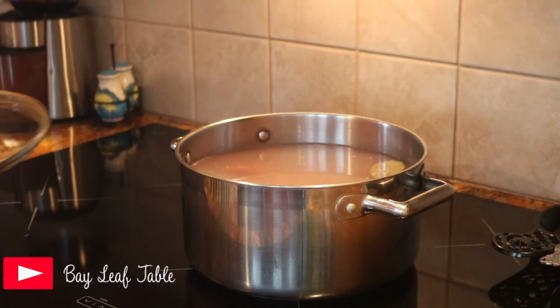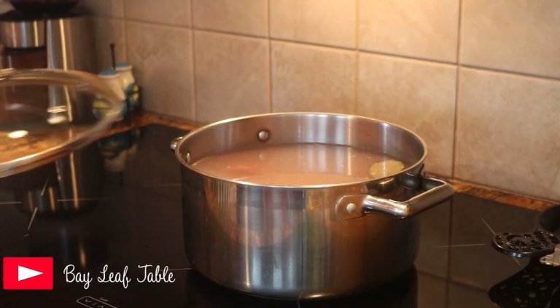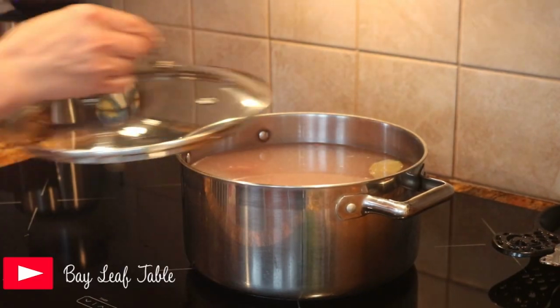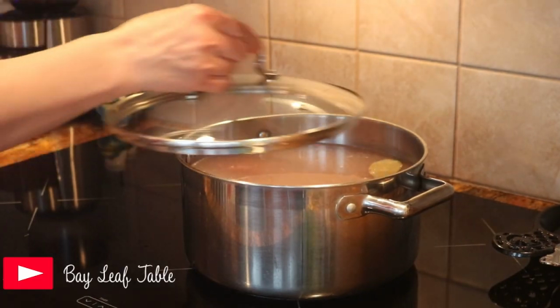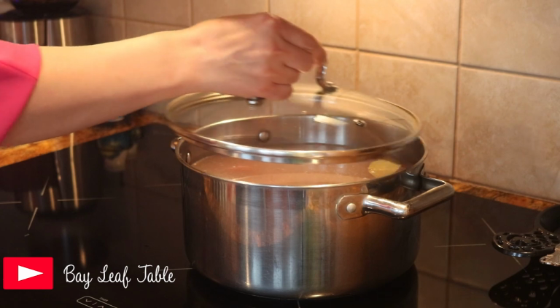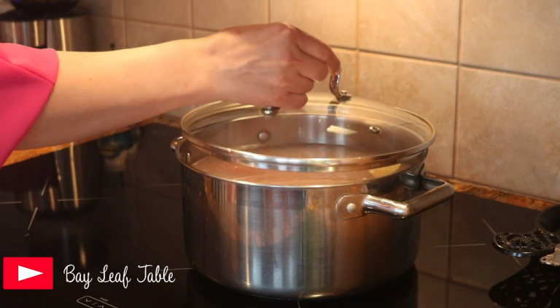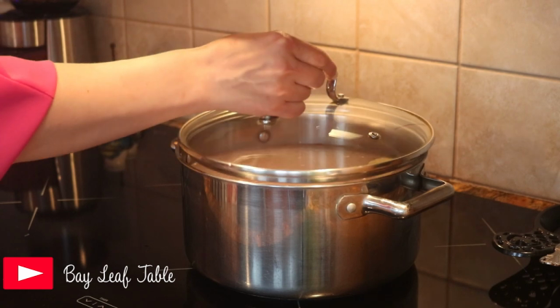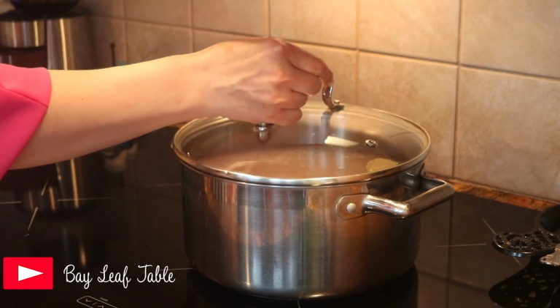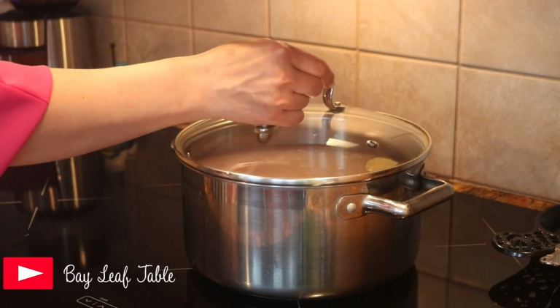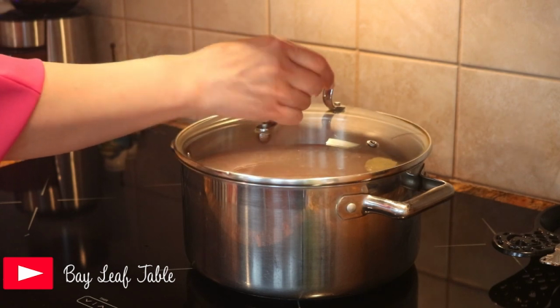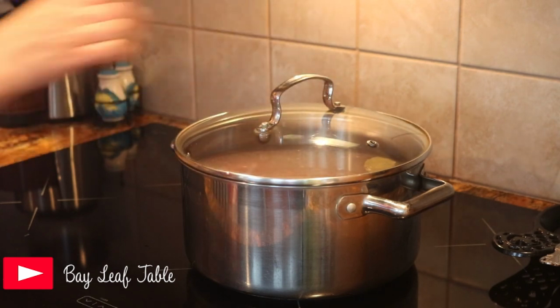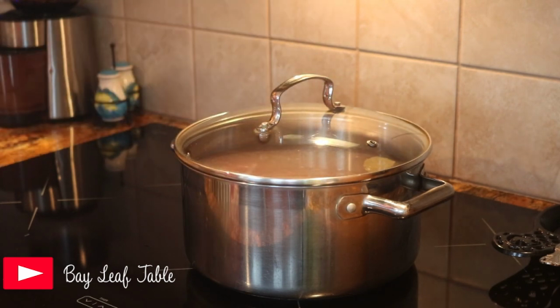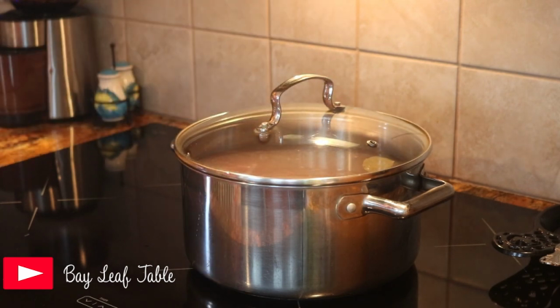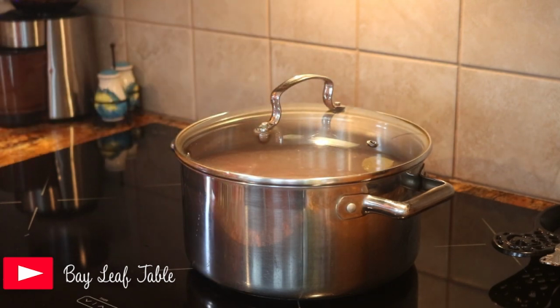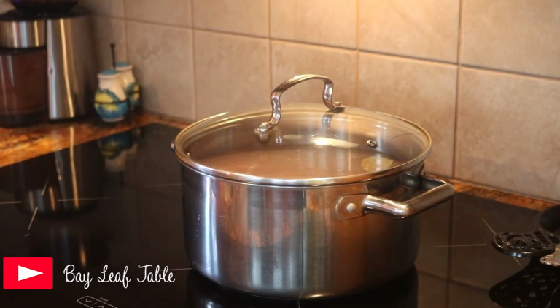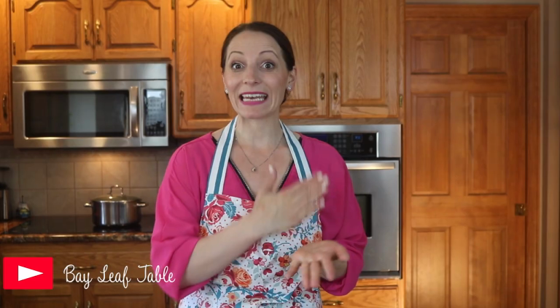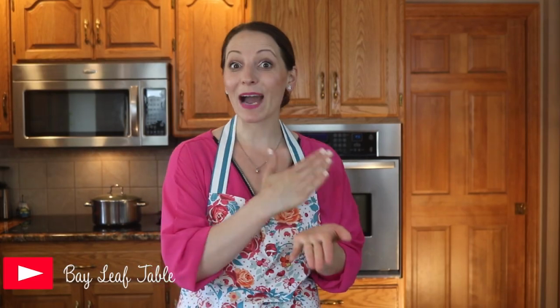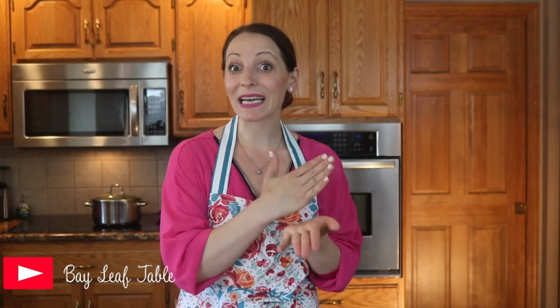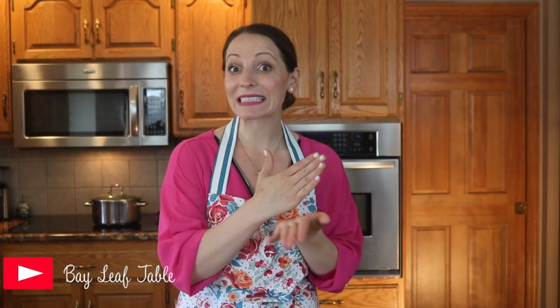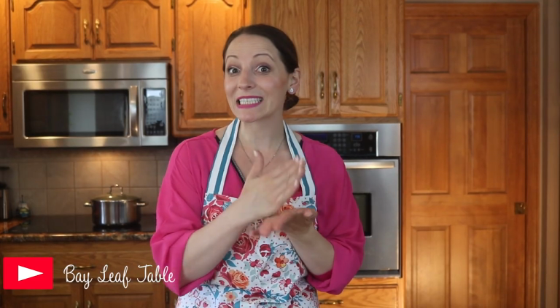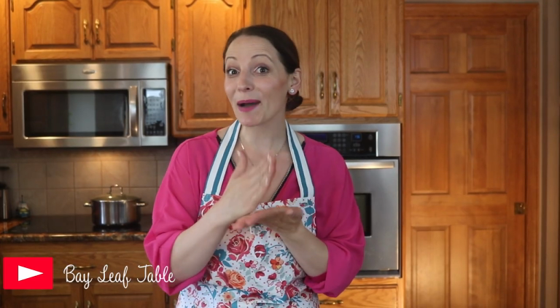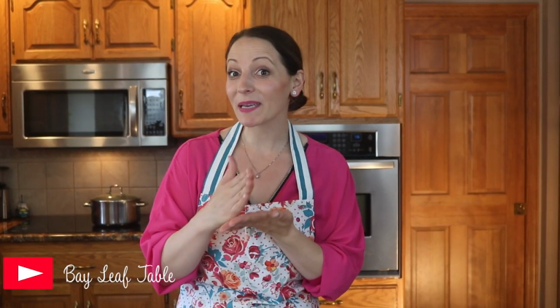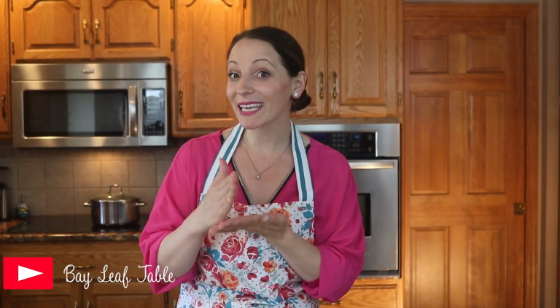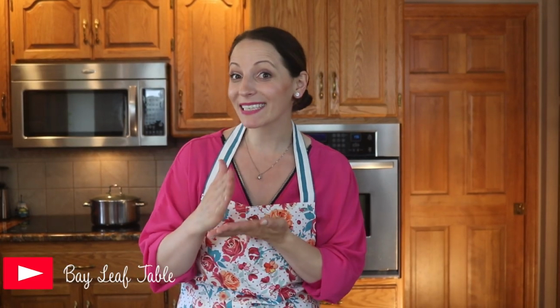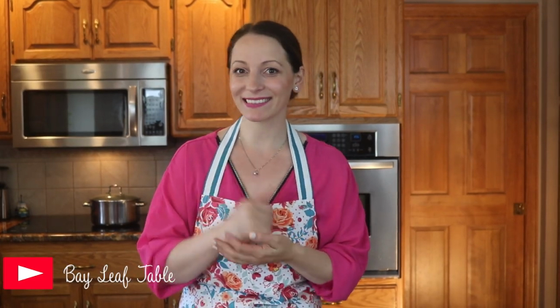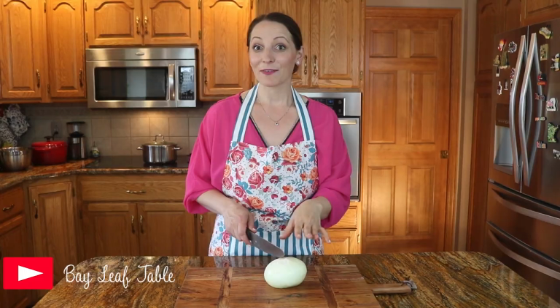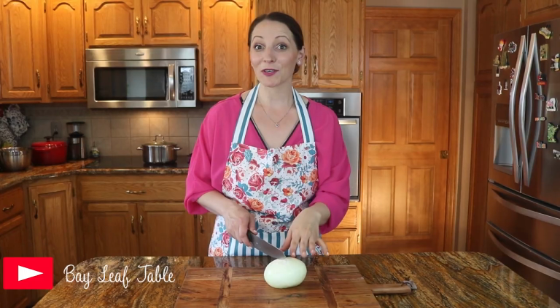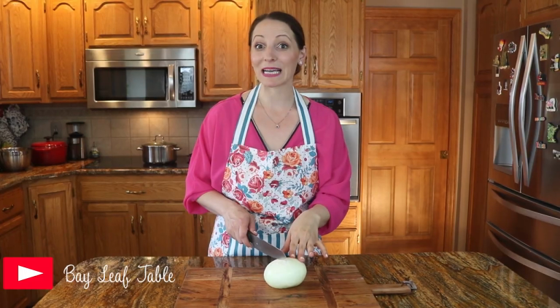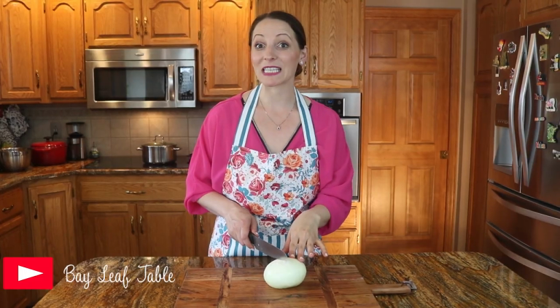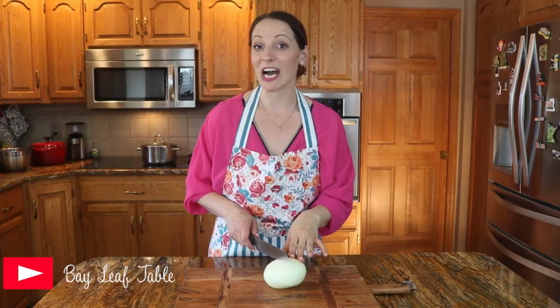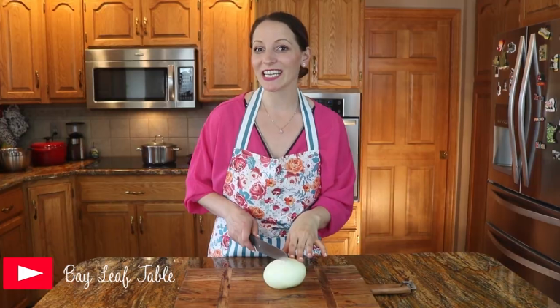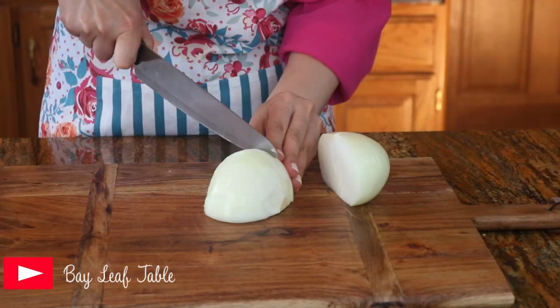Cover the kettle and let it boil until the meat becomes tender. Now we're going to start chopping — first comes the onion.